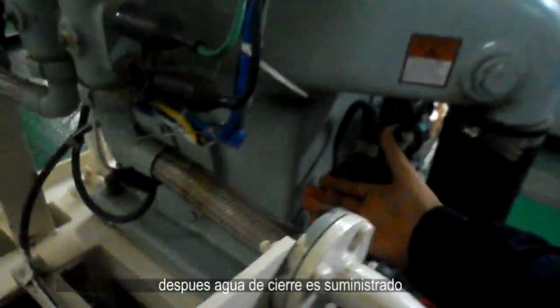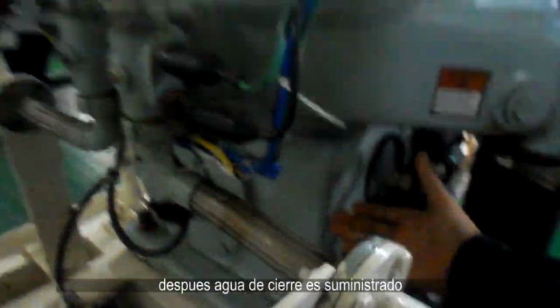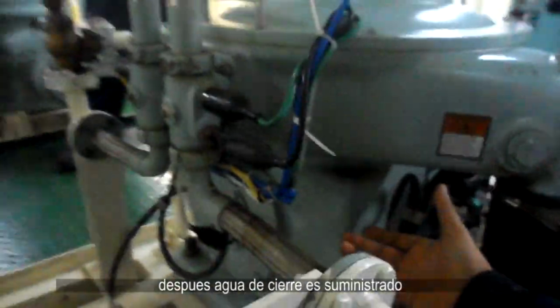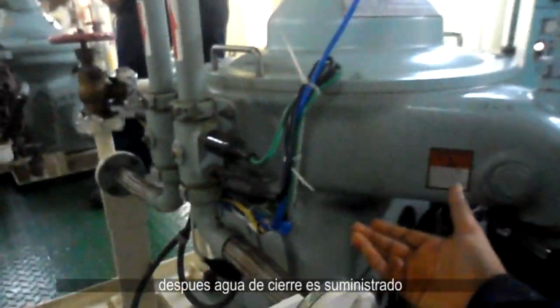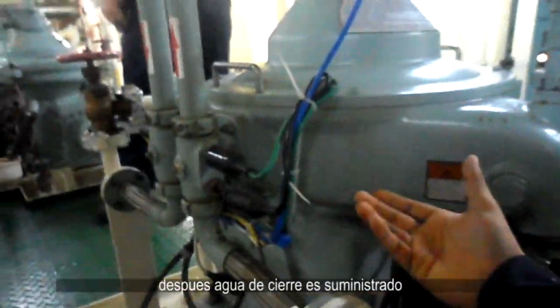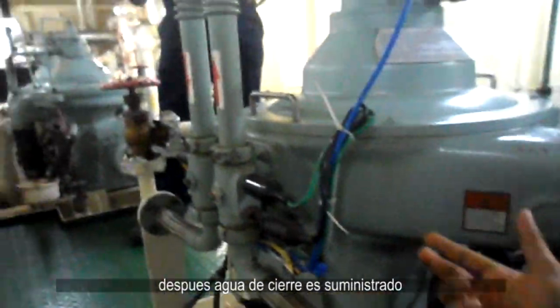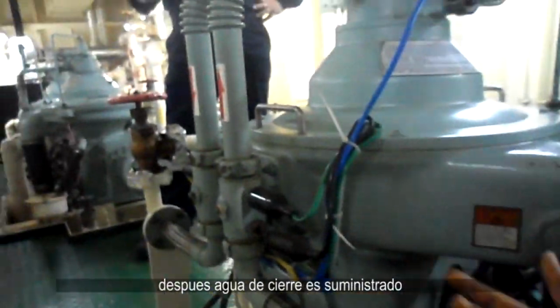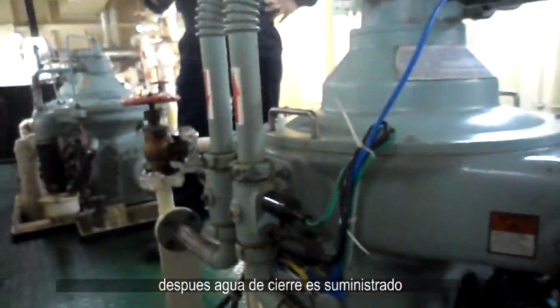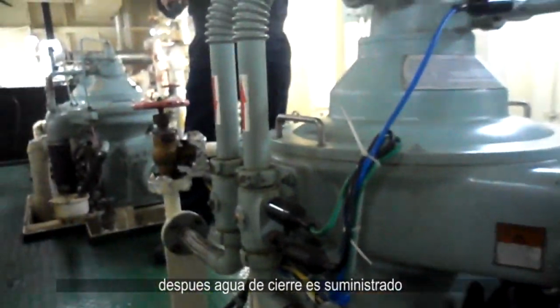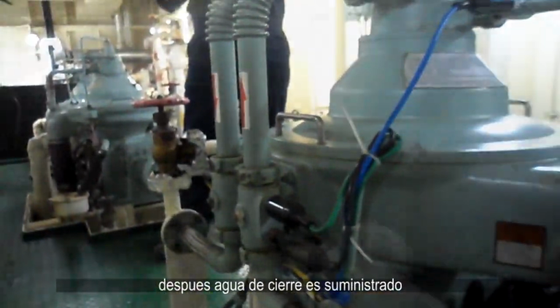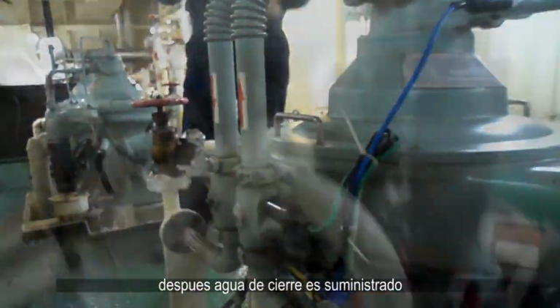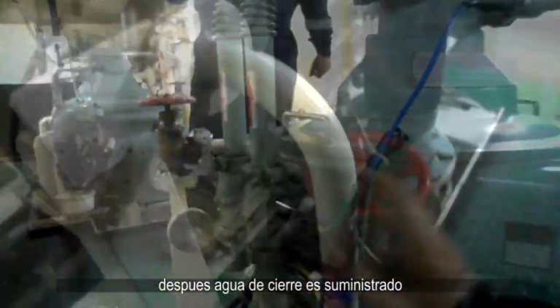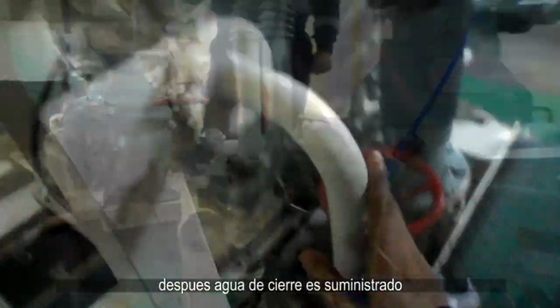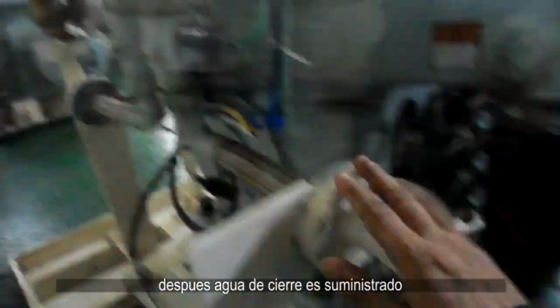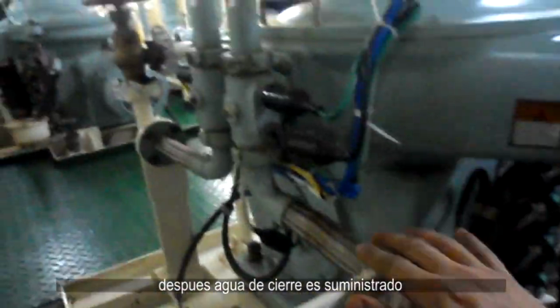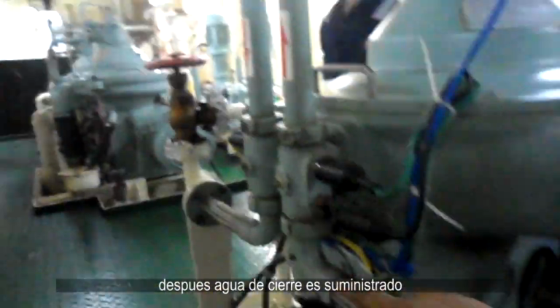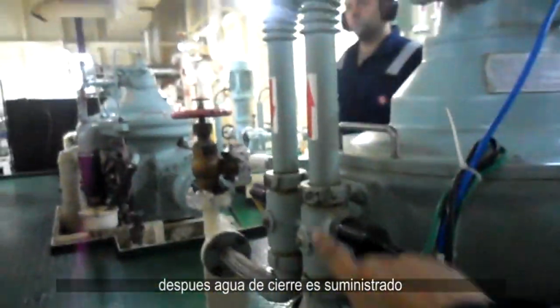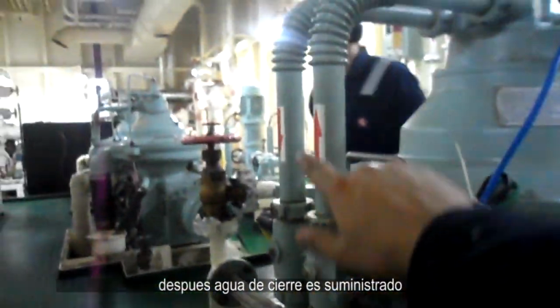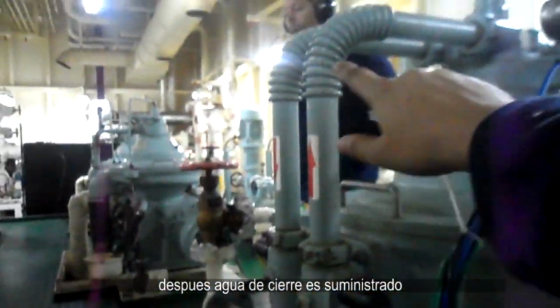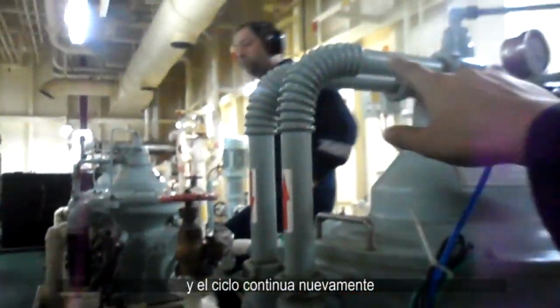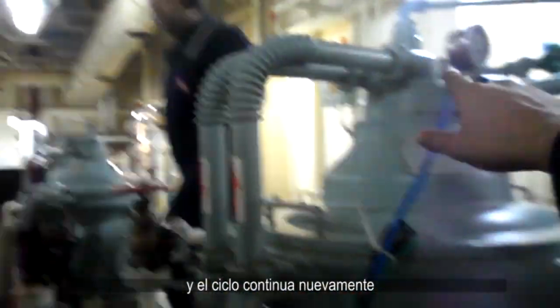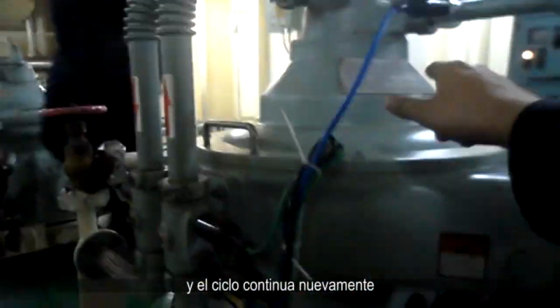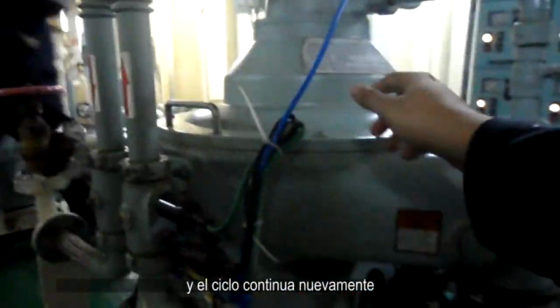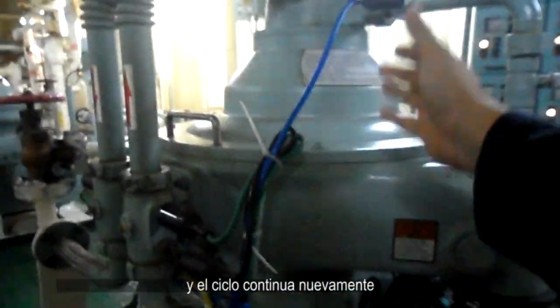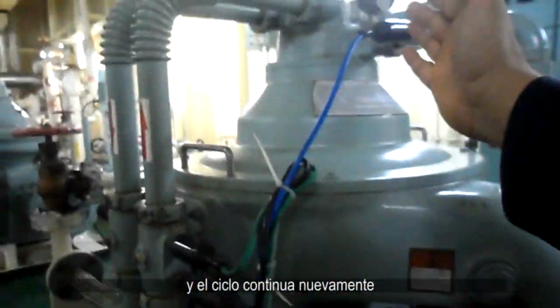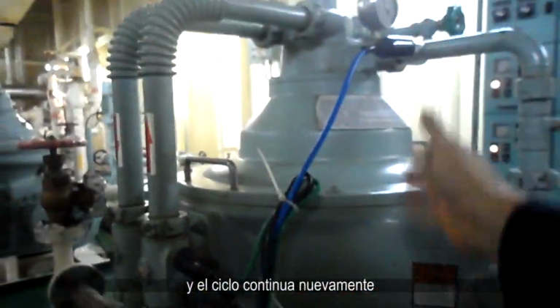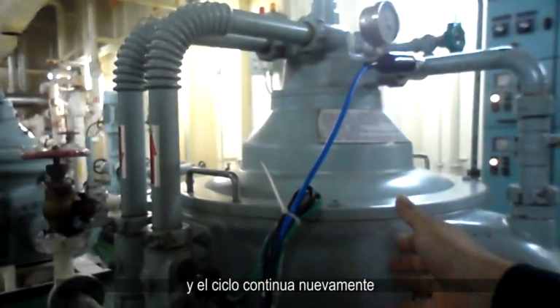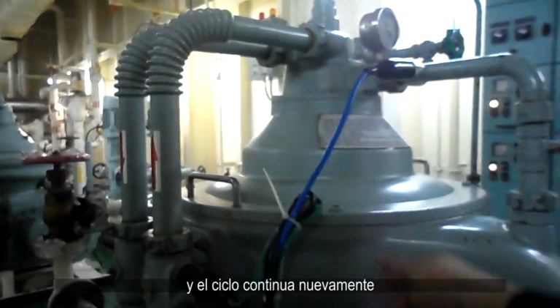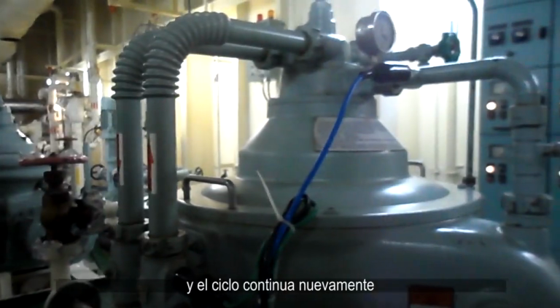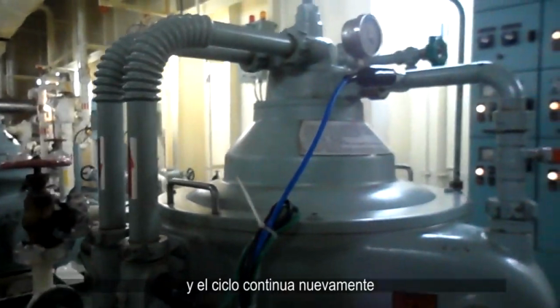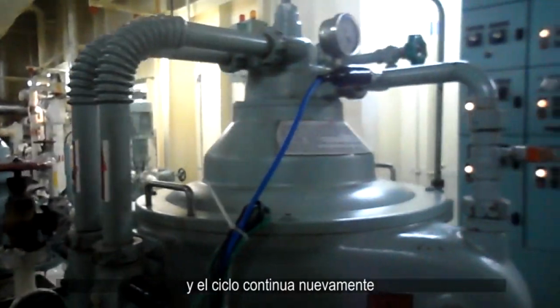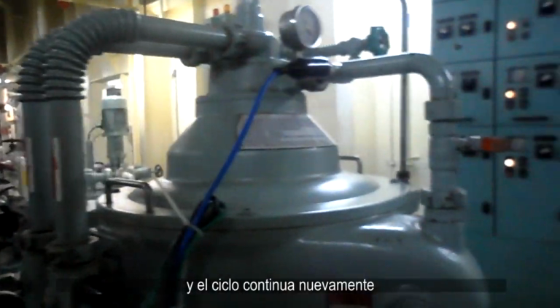After this, closing water is supplied and the cycle continues once again.